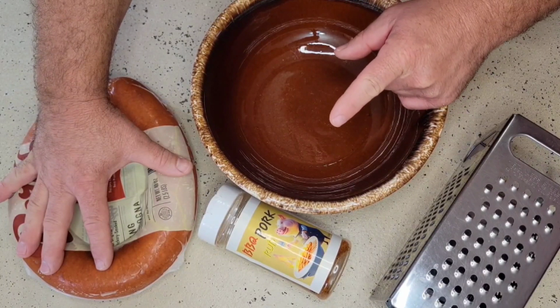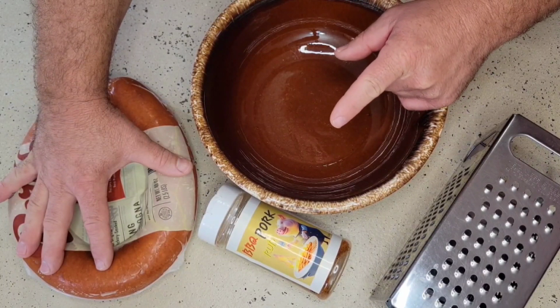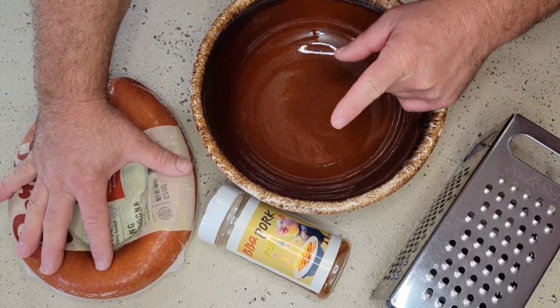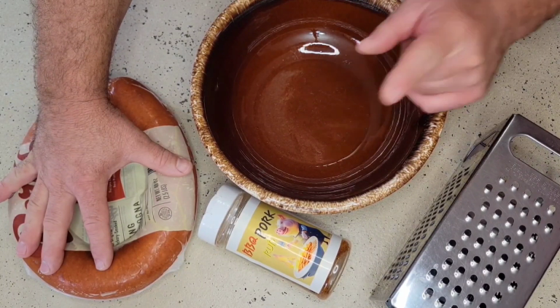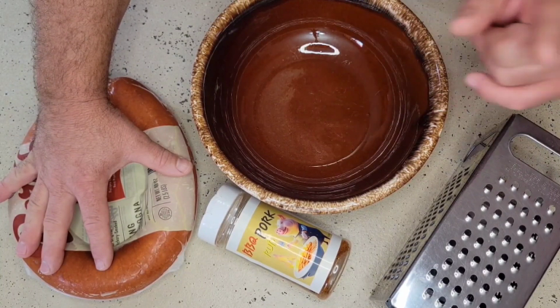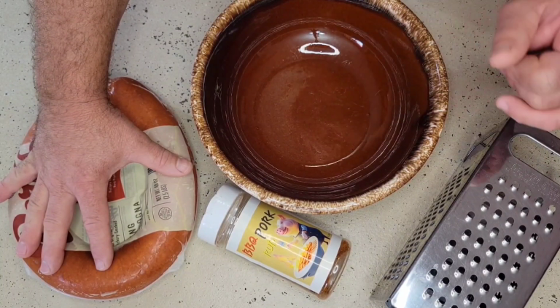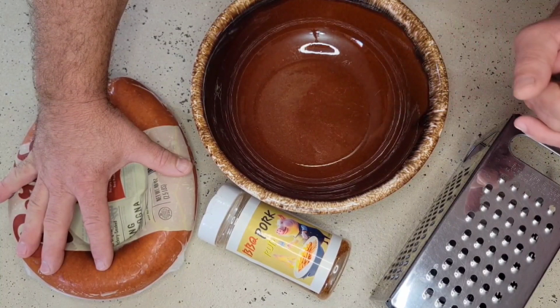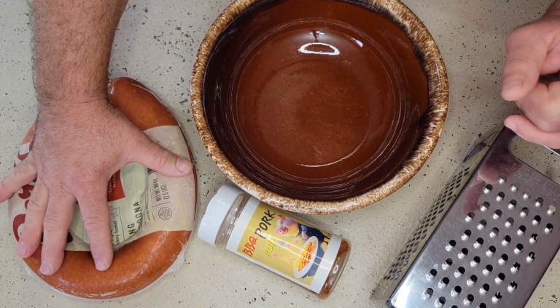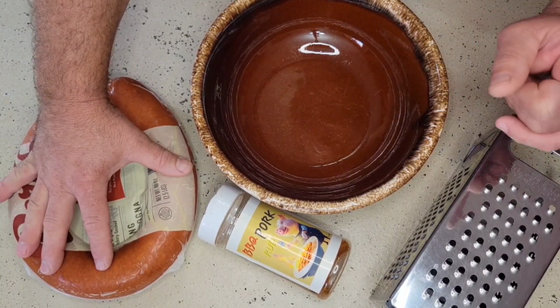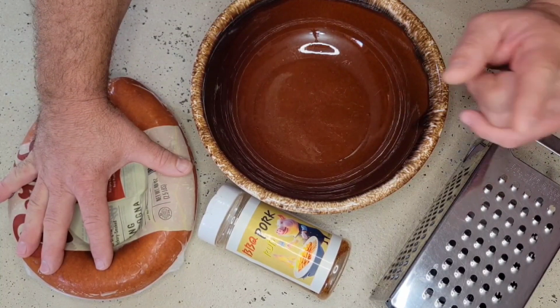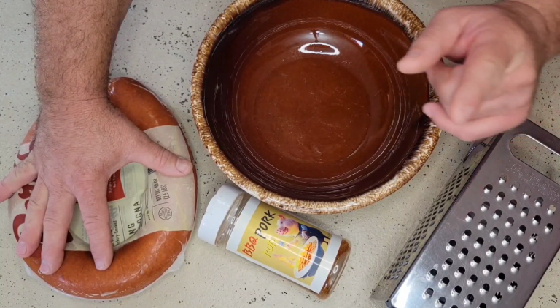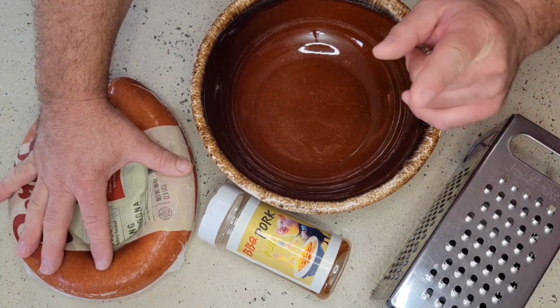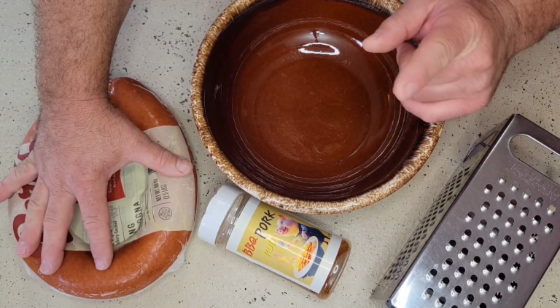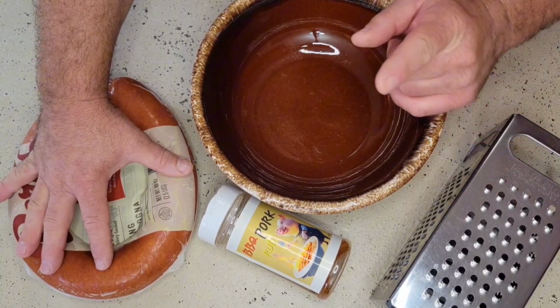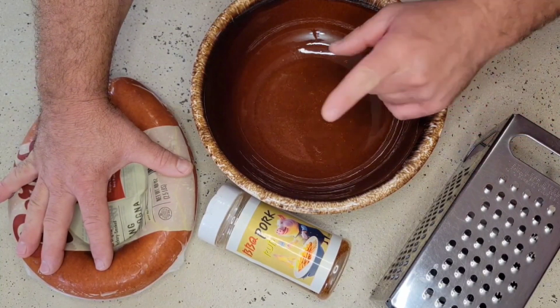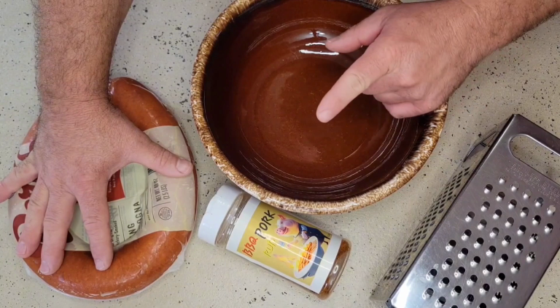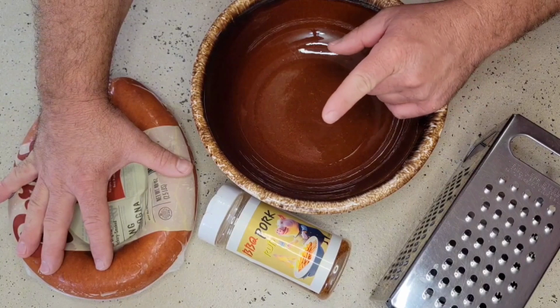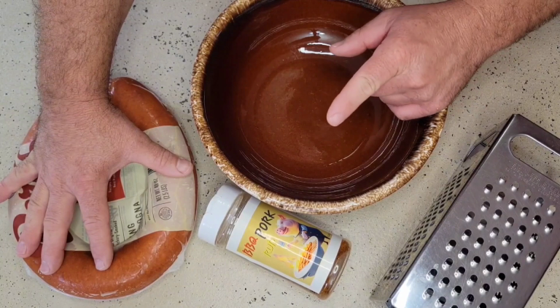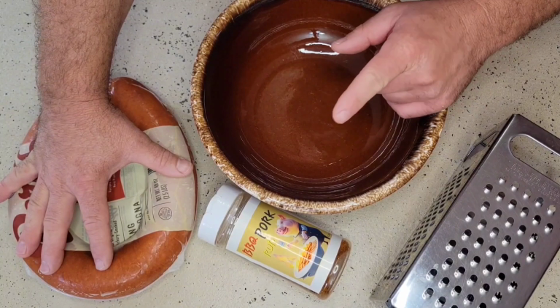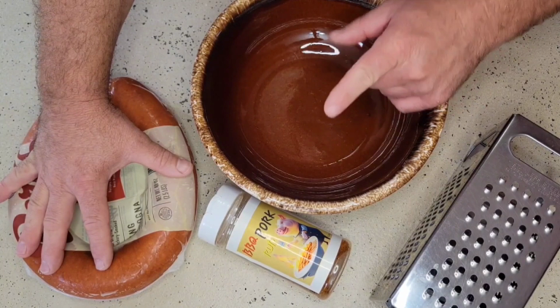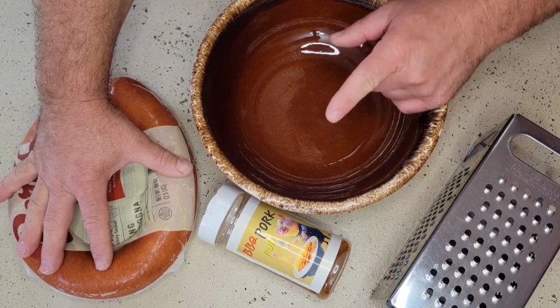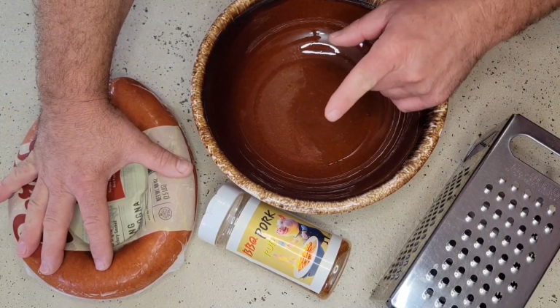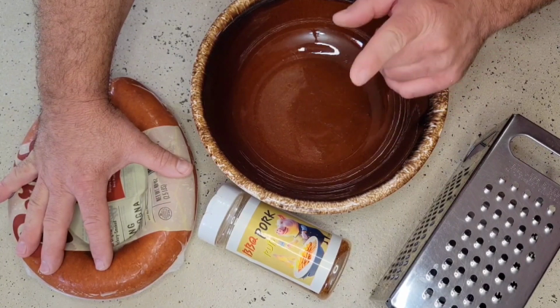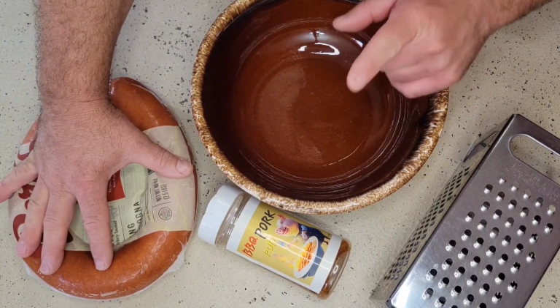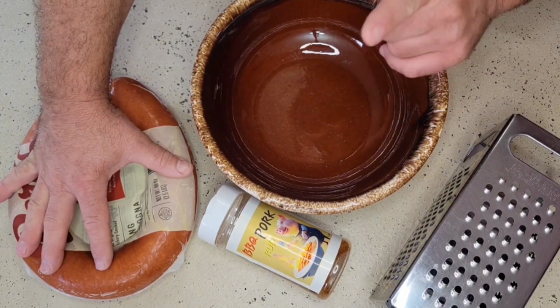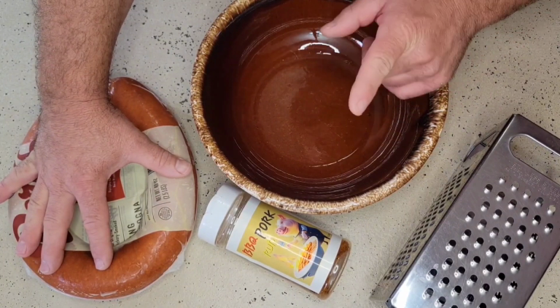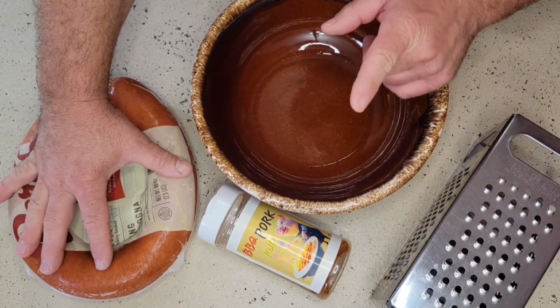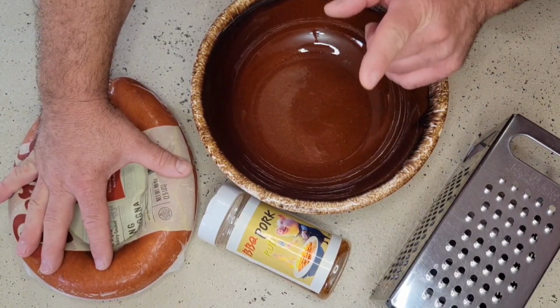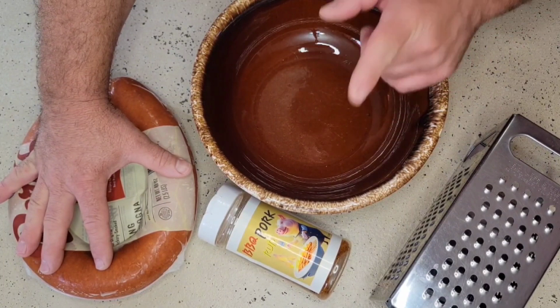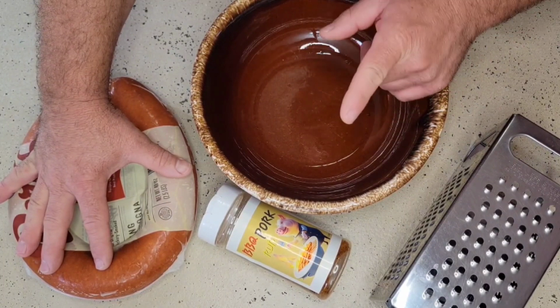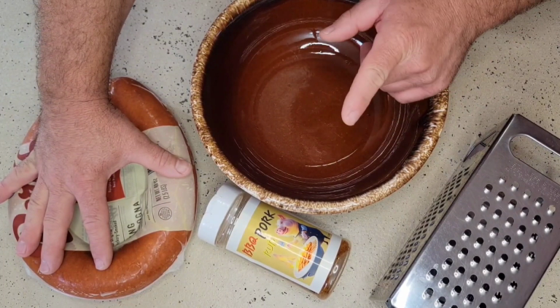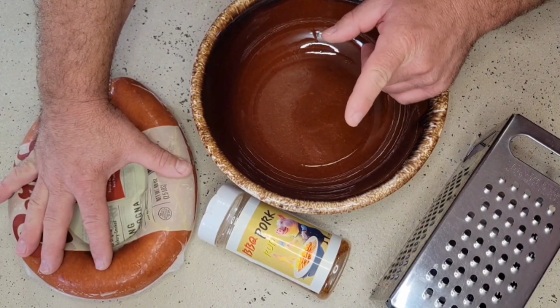Now stick with me — this is going to actually taste delicious. Let's get started.